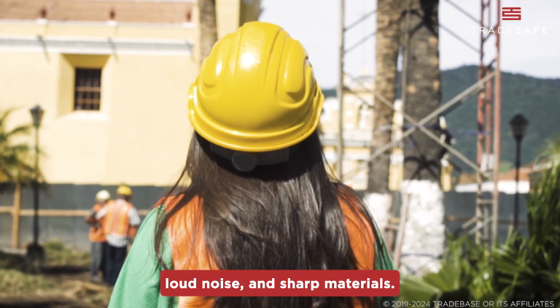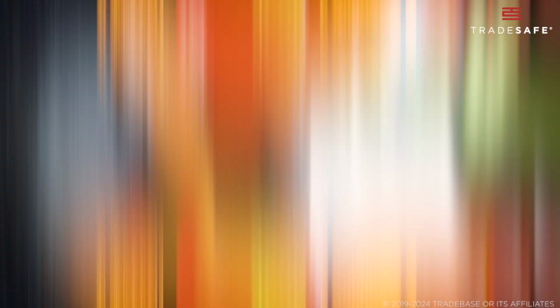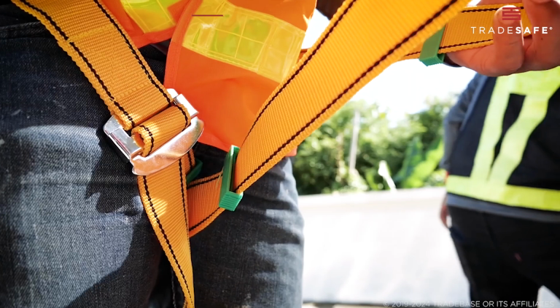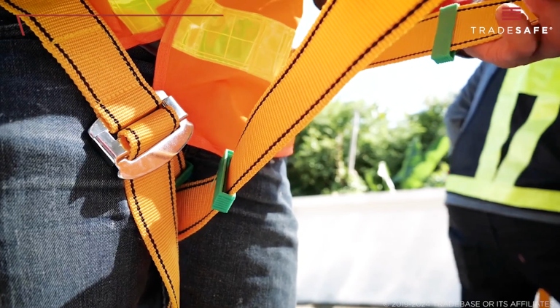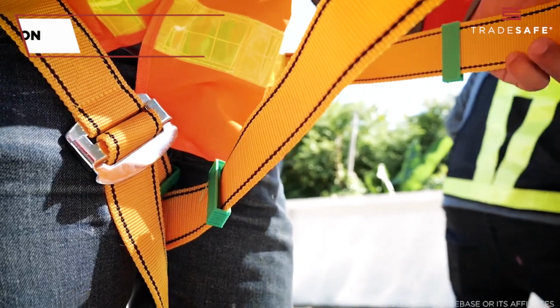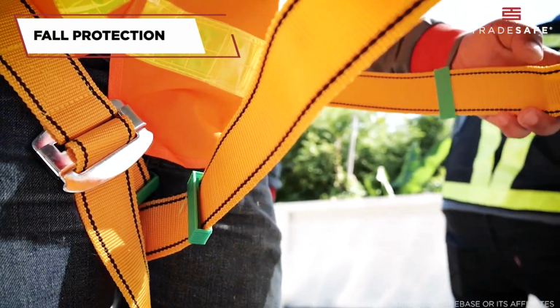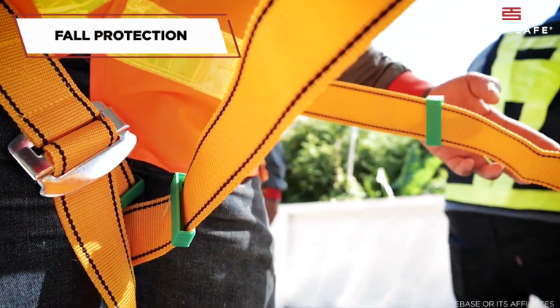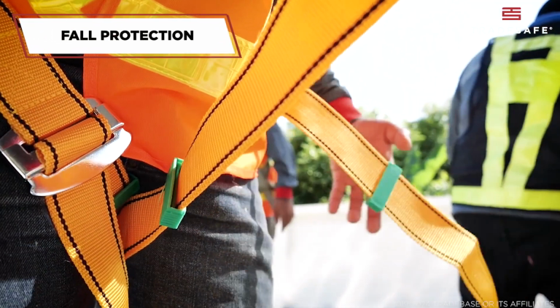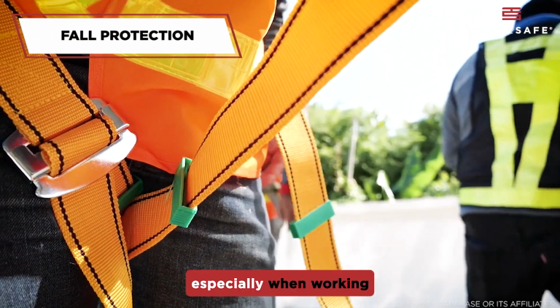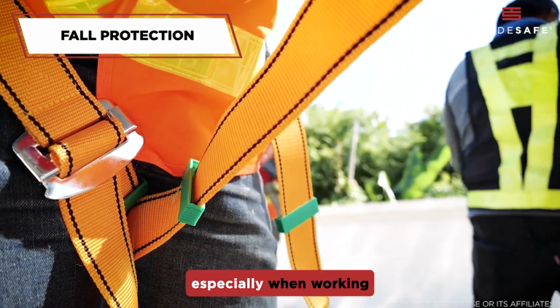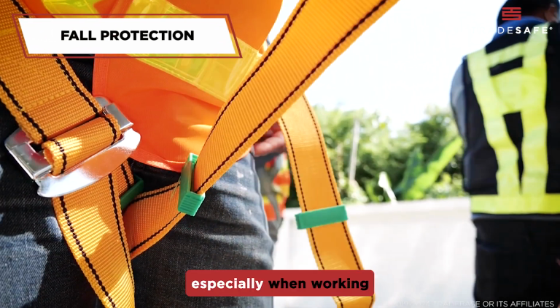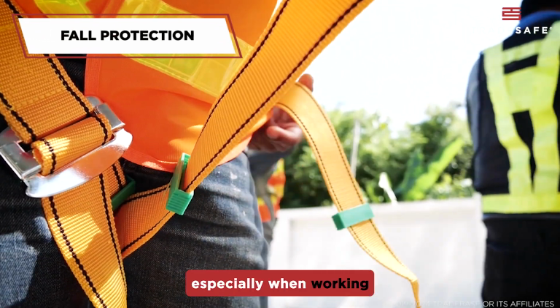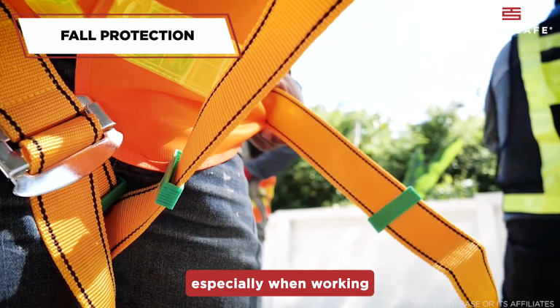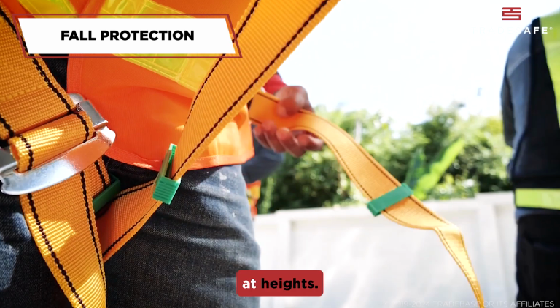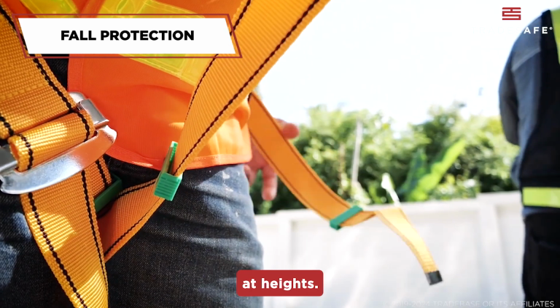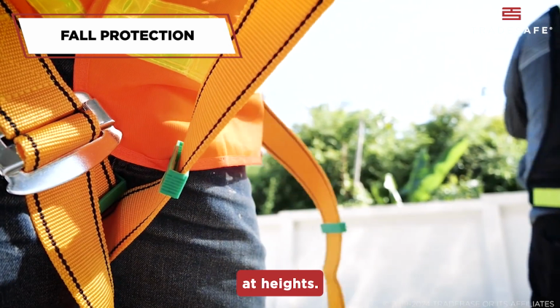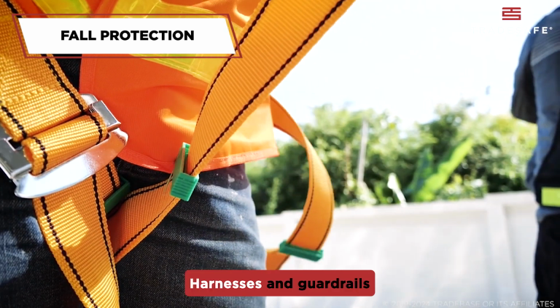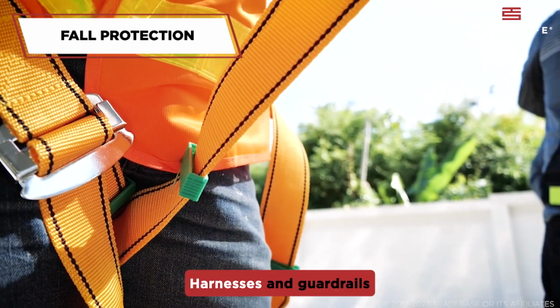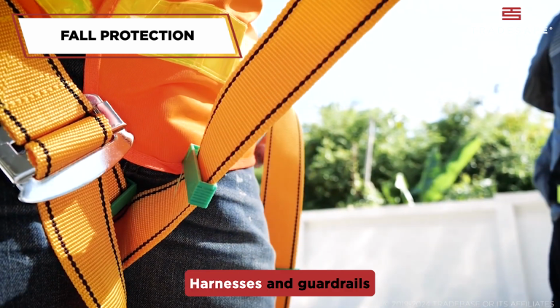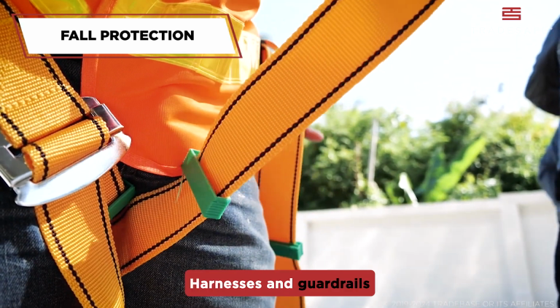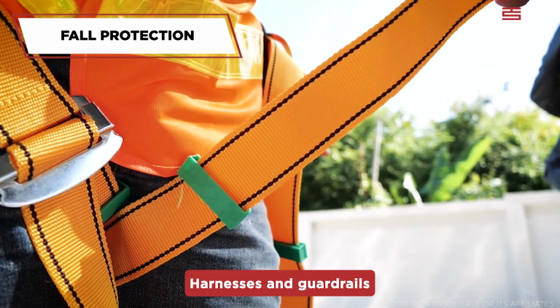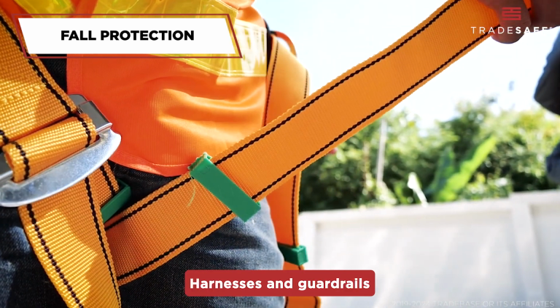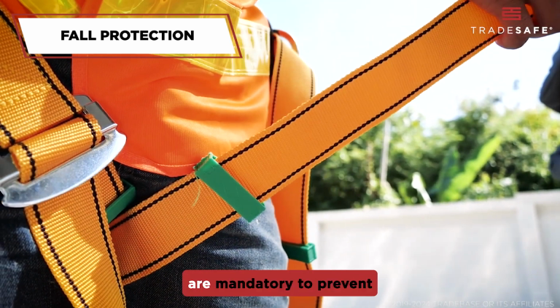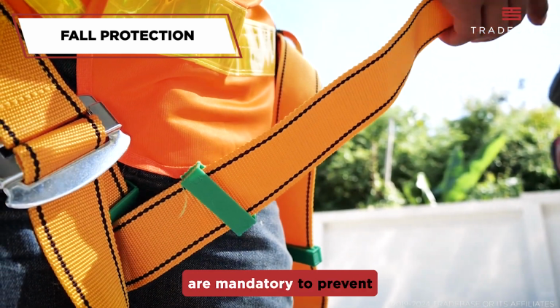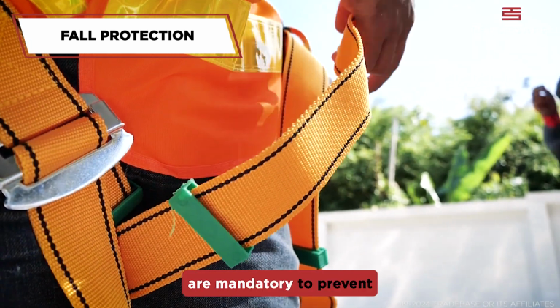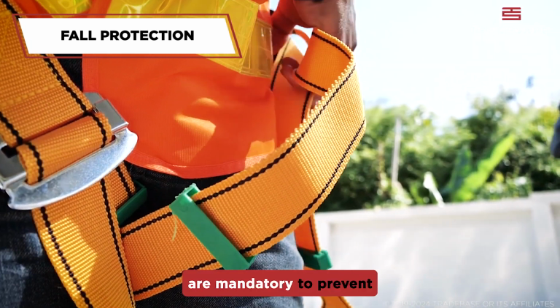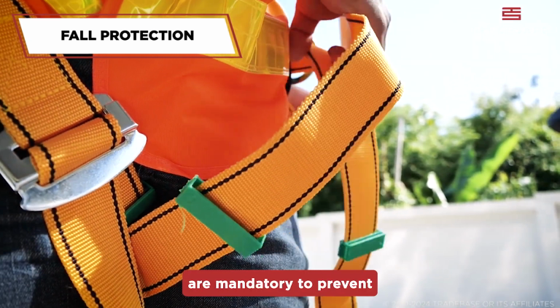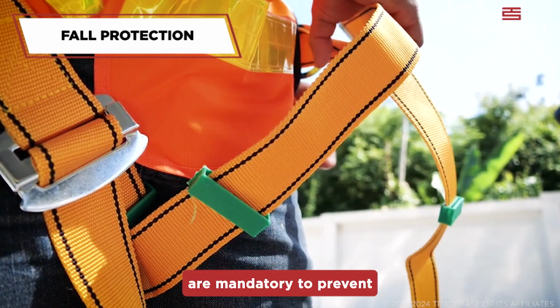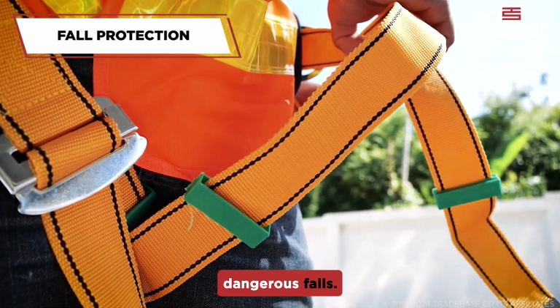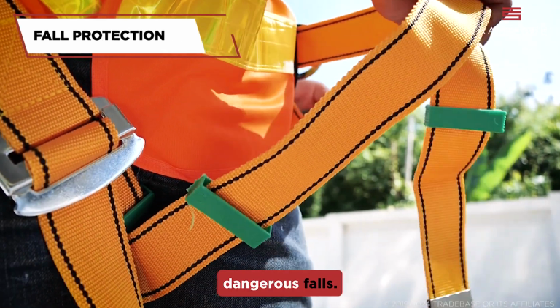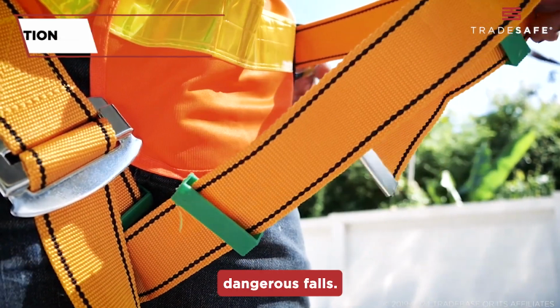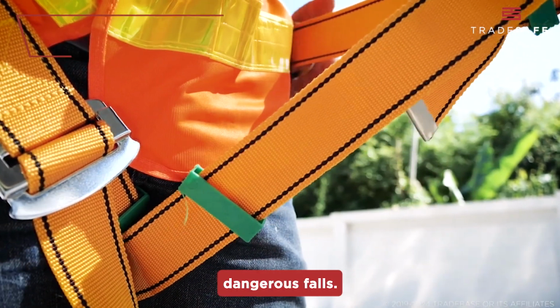Fall protection is crucial, especially when working at heights. Harnesses and guardrails are mandatory to prevent dangerous falls.